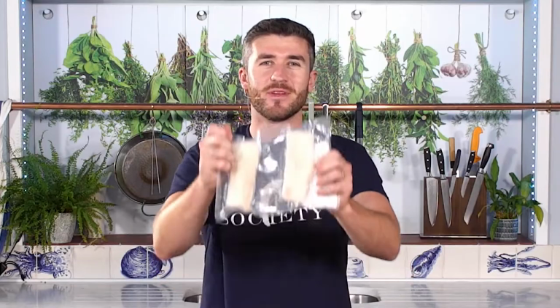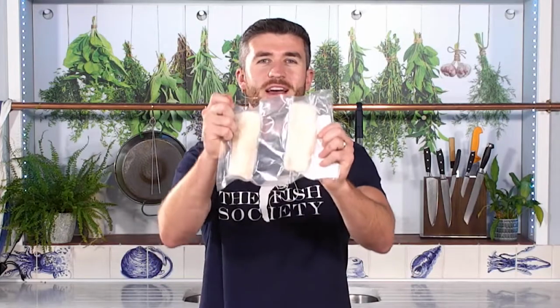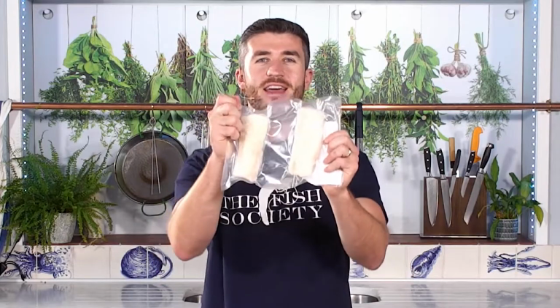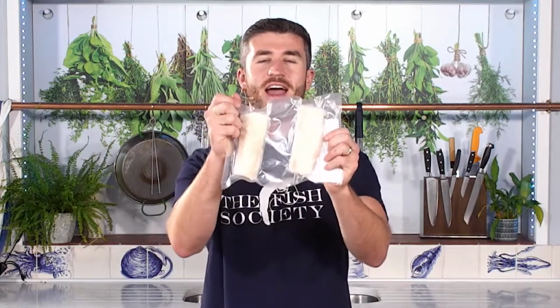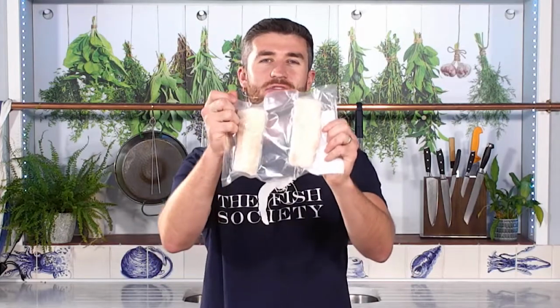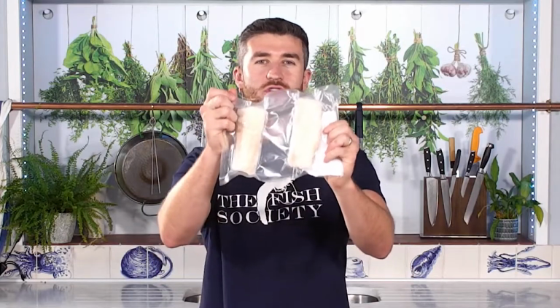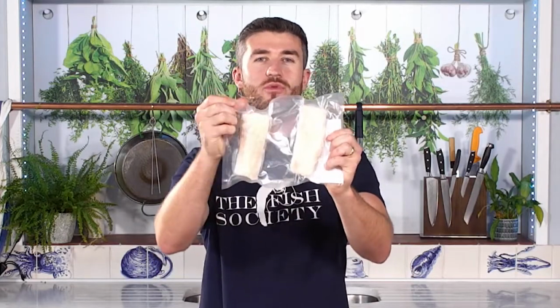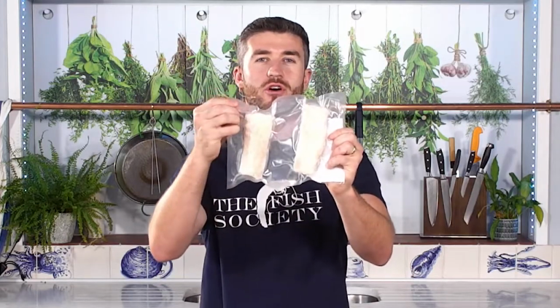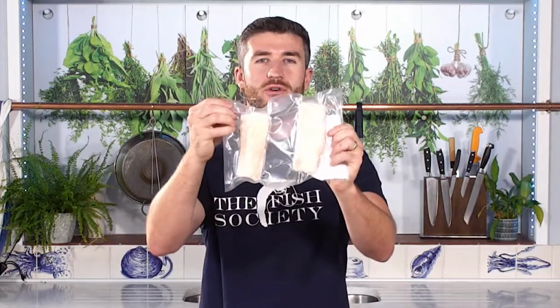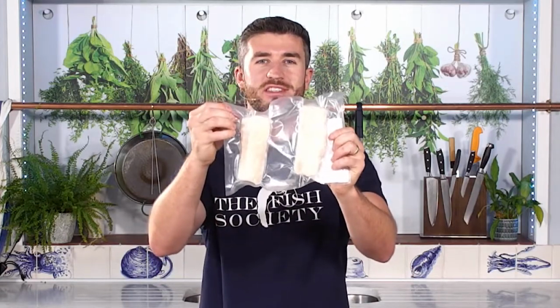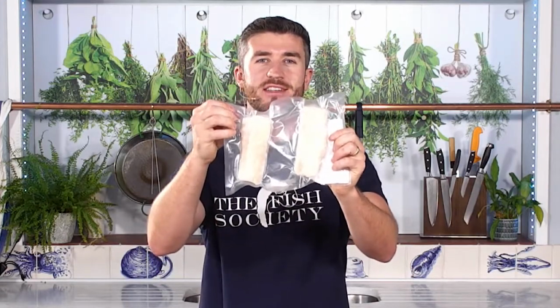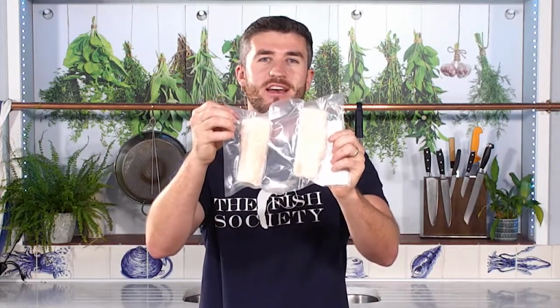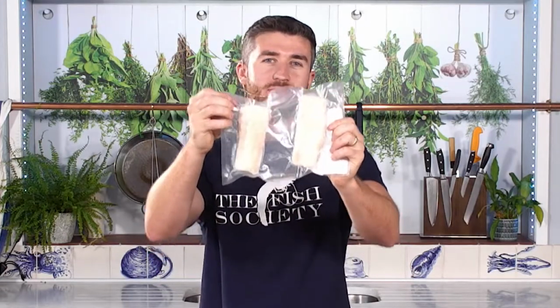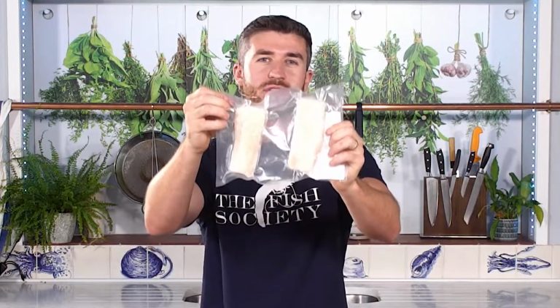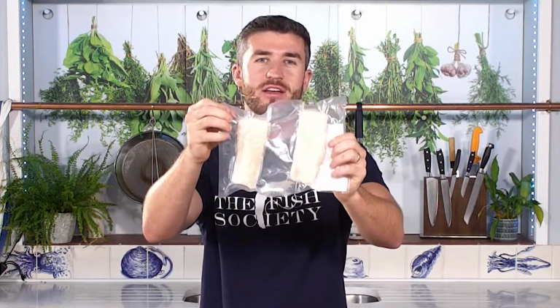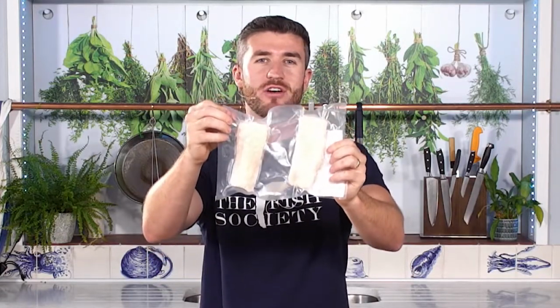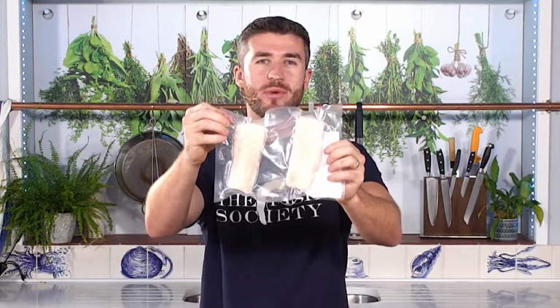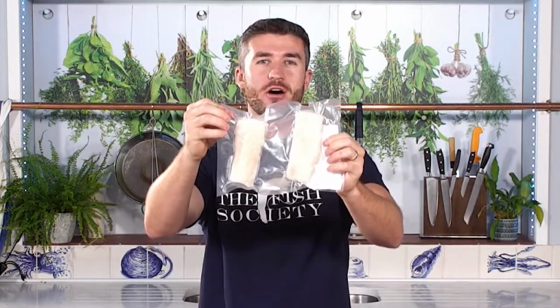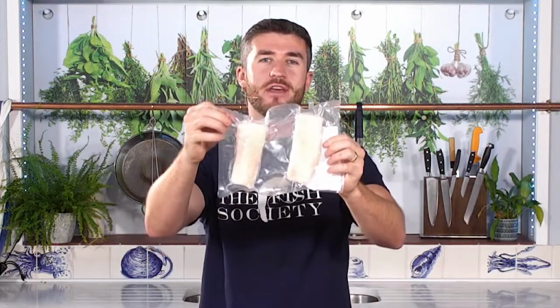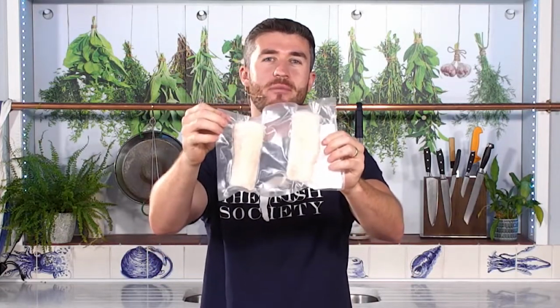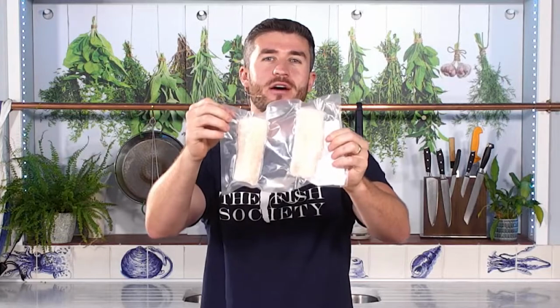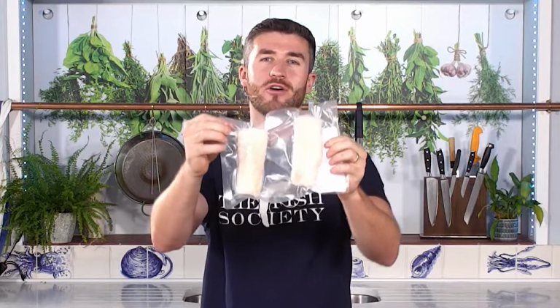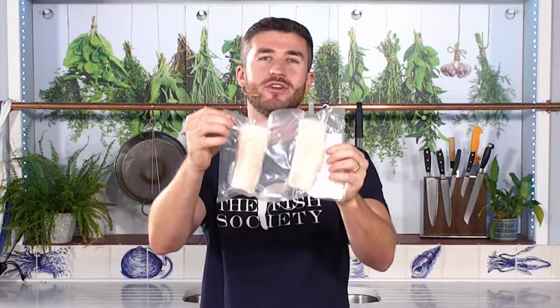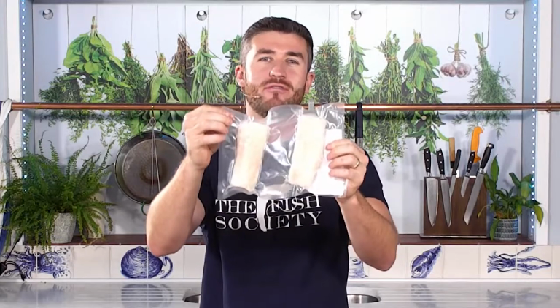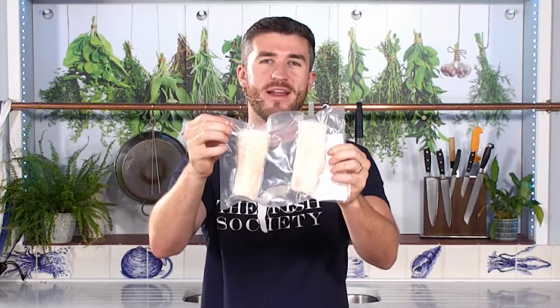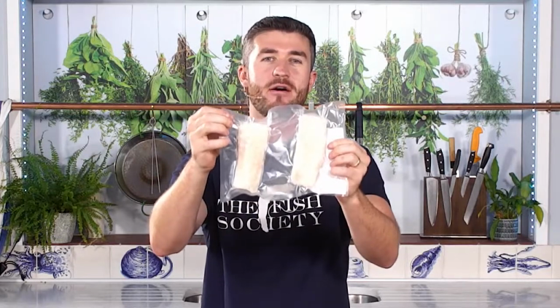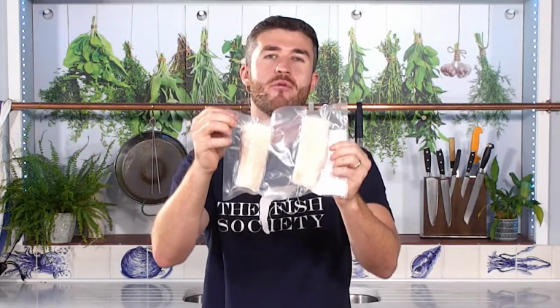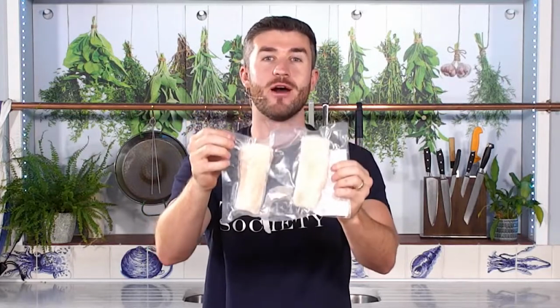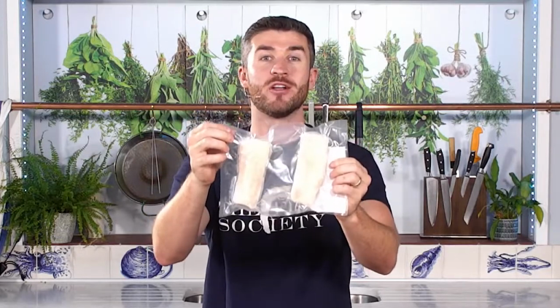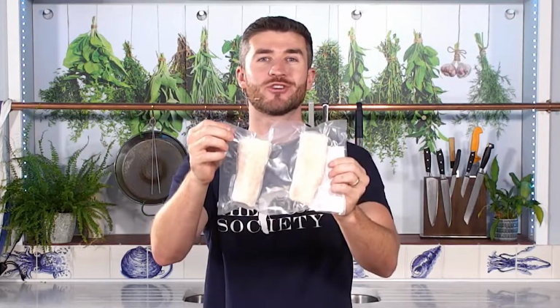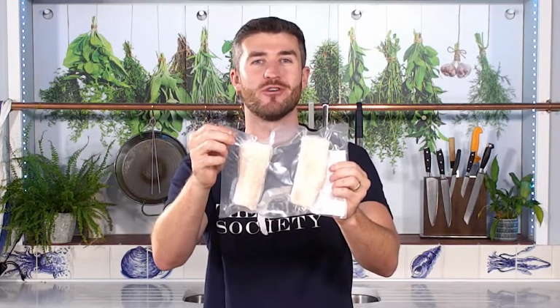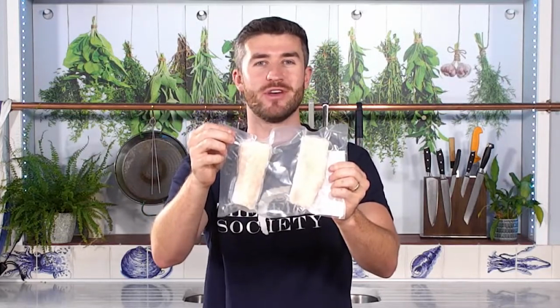And here you have two cod loin steaks cut from the thick chunky part of the upper cod fillet from large cod fish.